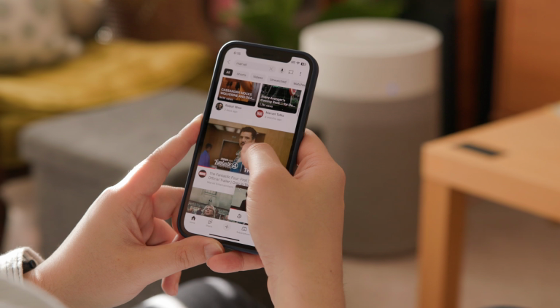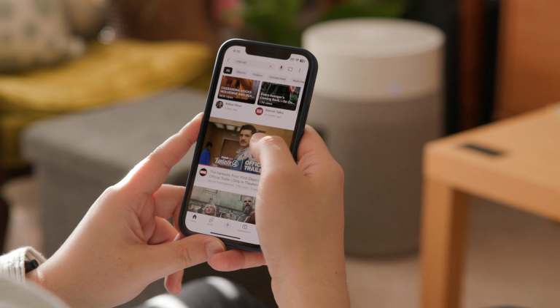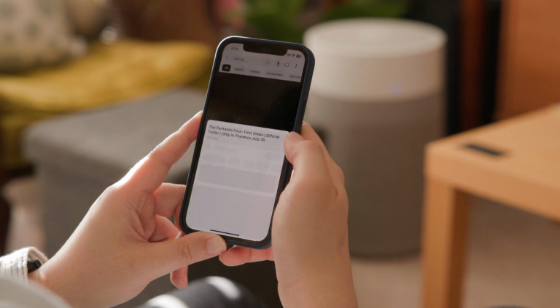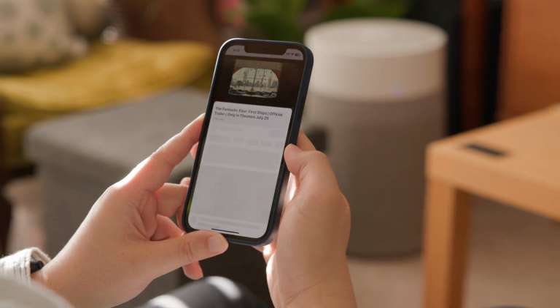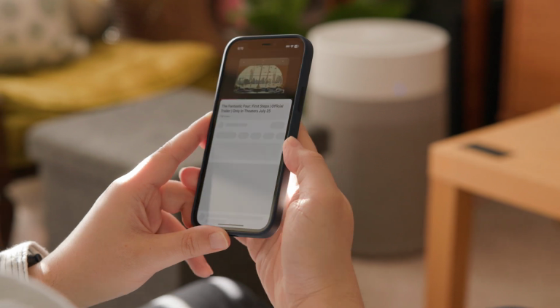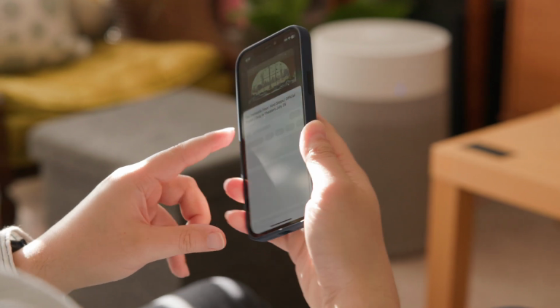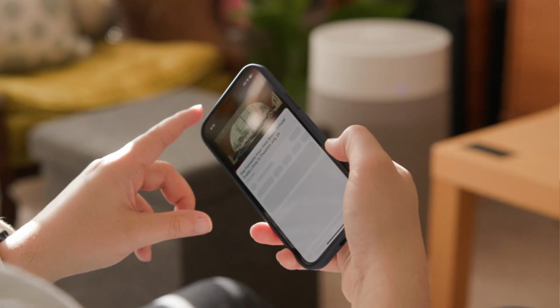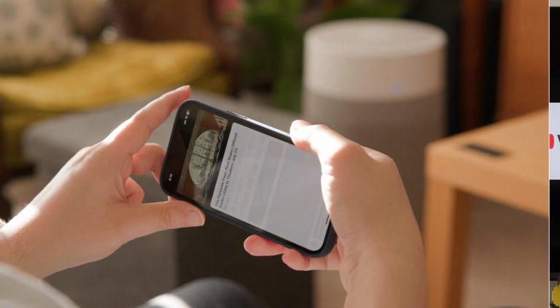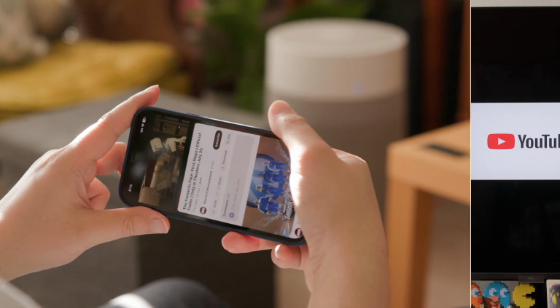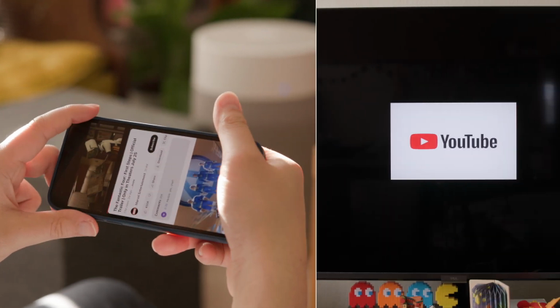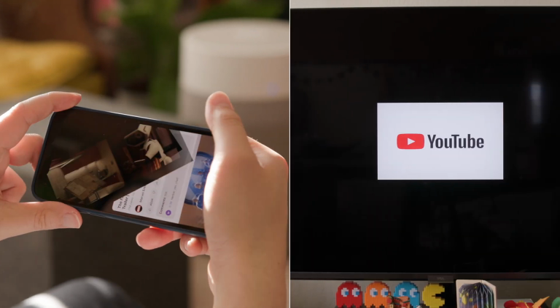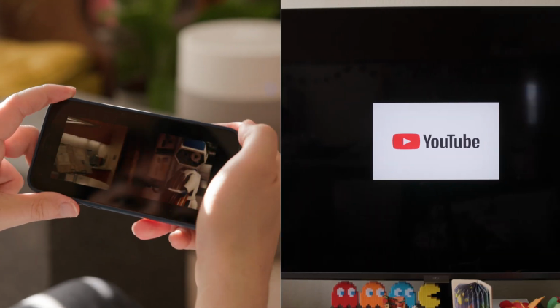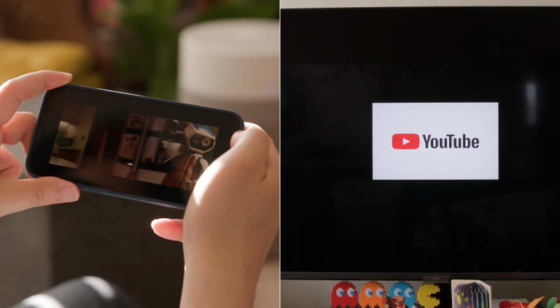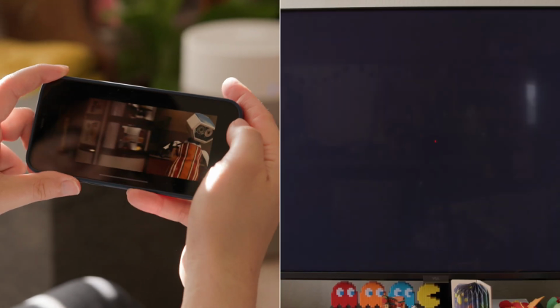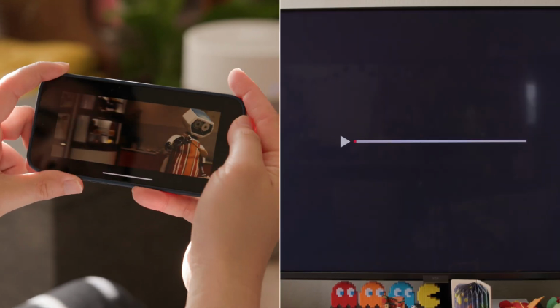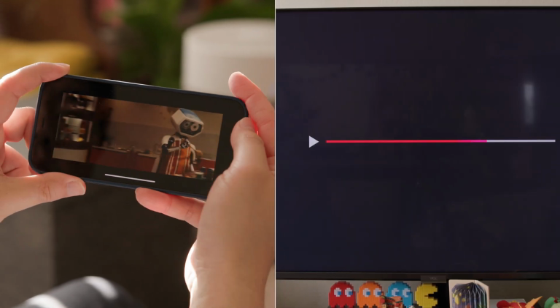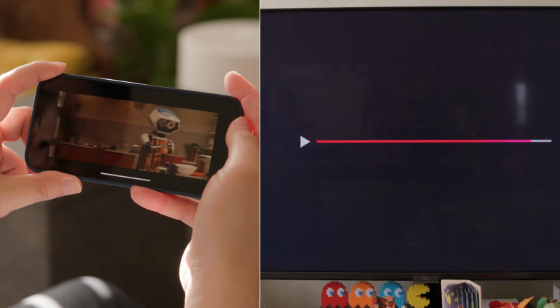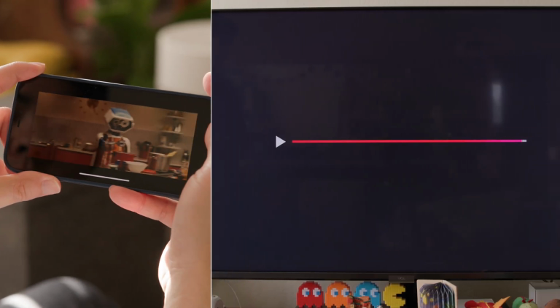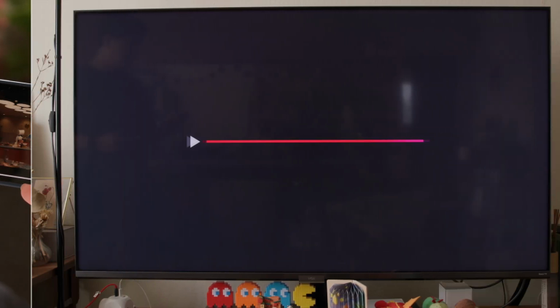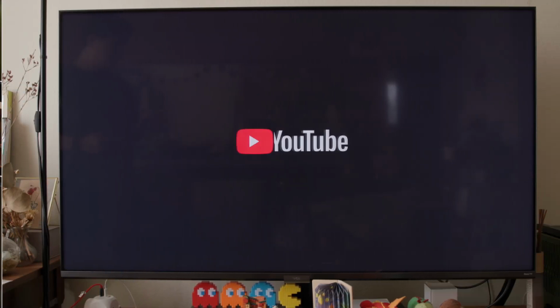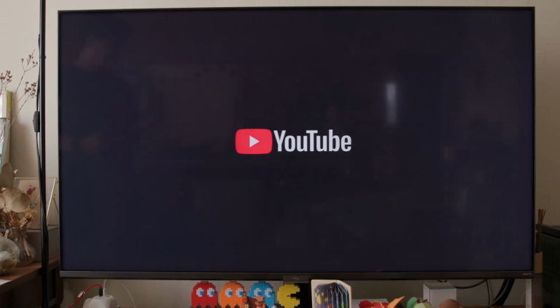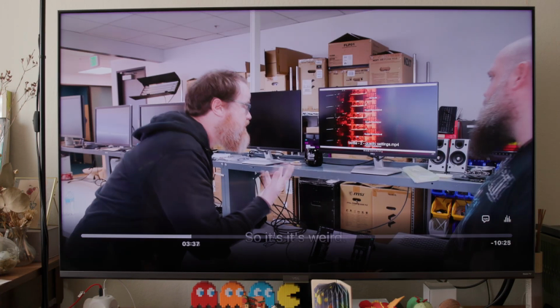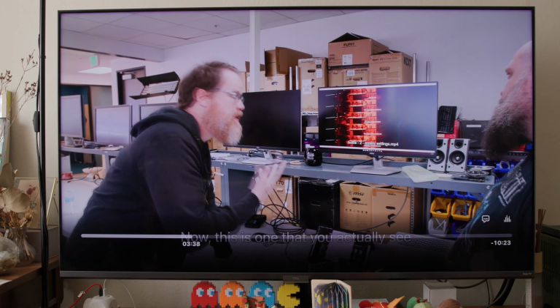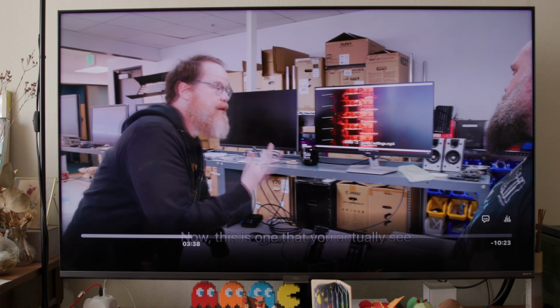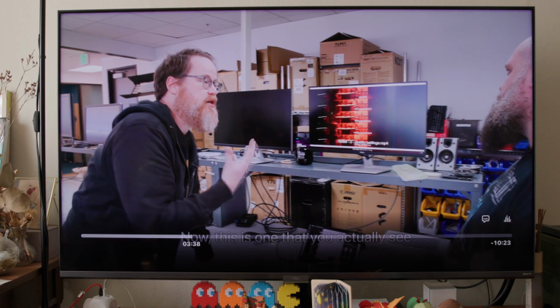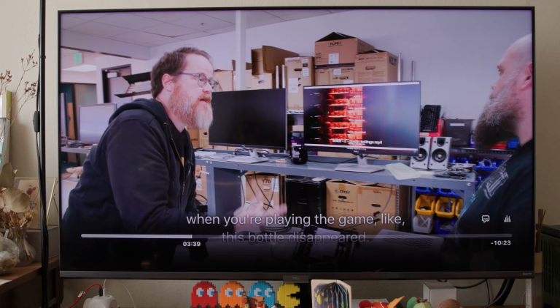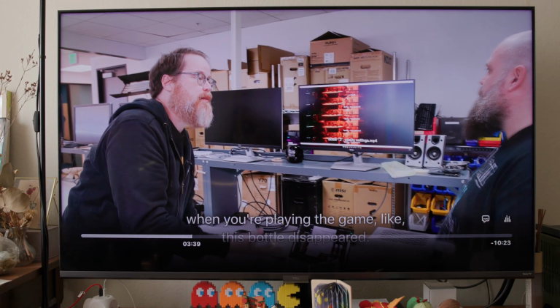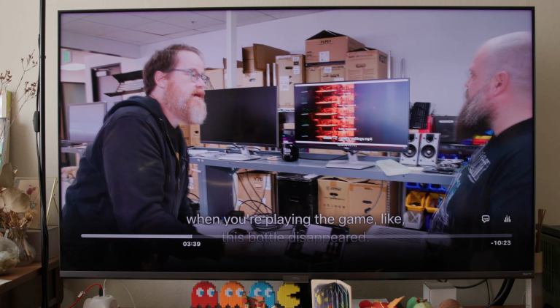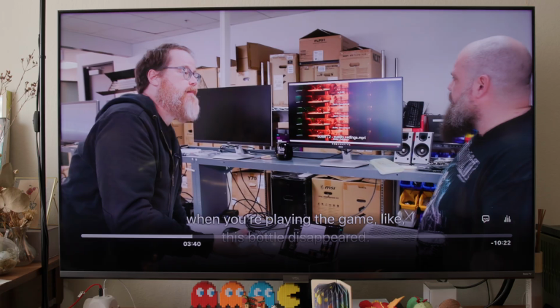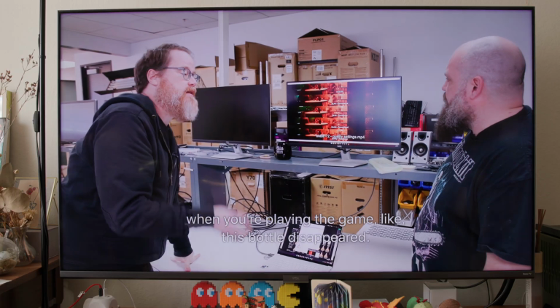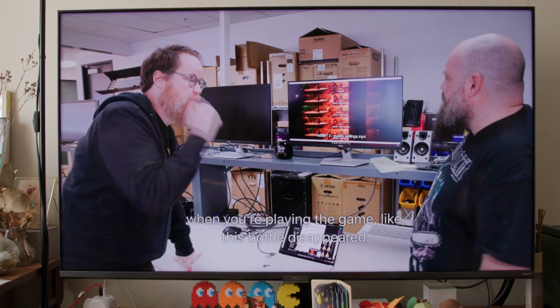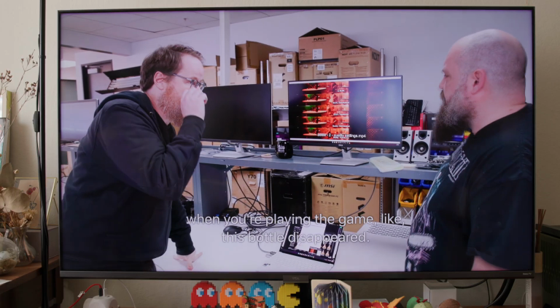No matter how great the screen on your iPhone or iPad might be, videos are more fun to watch on larger displays. I'll show you how to easily make that happen.